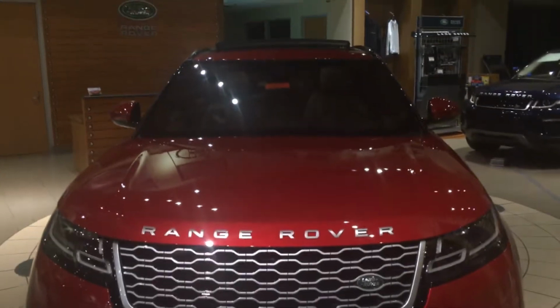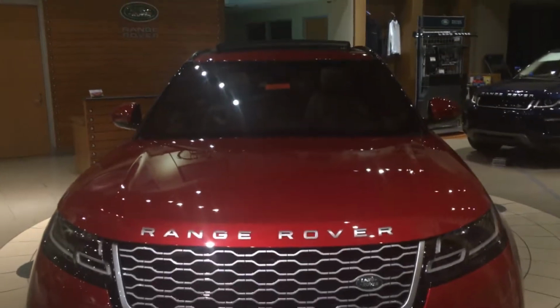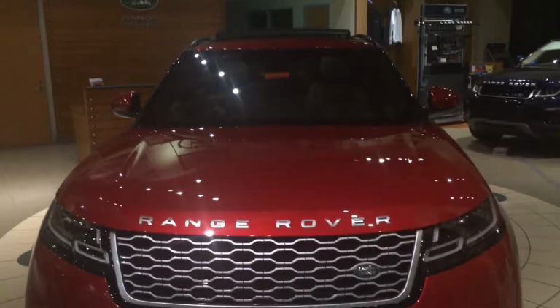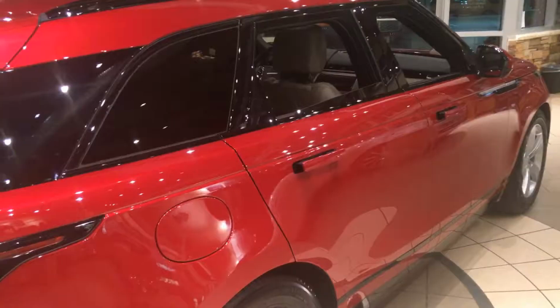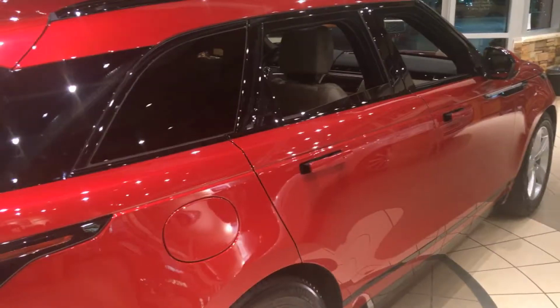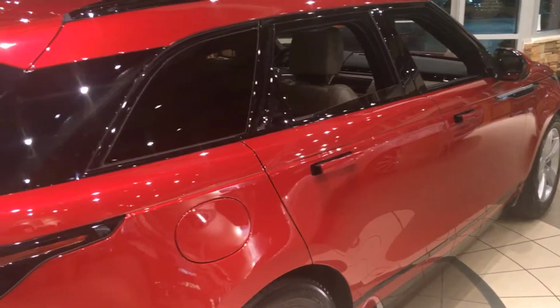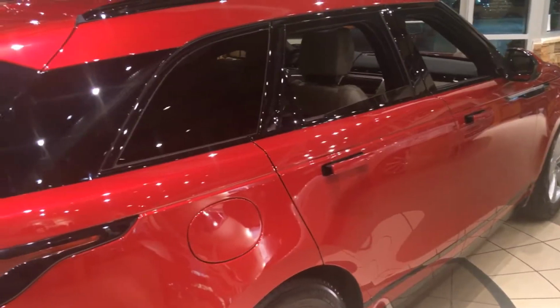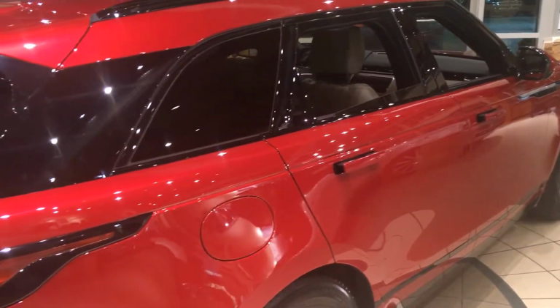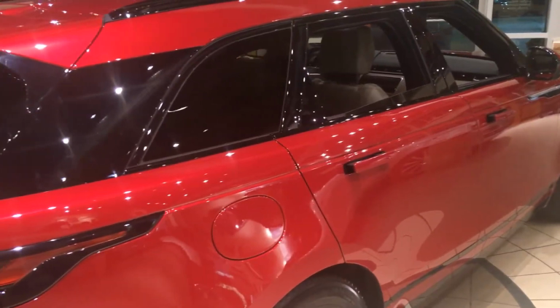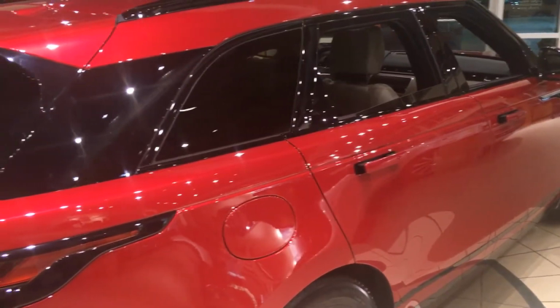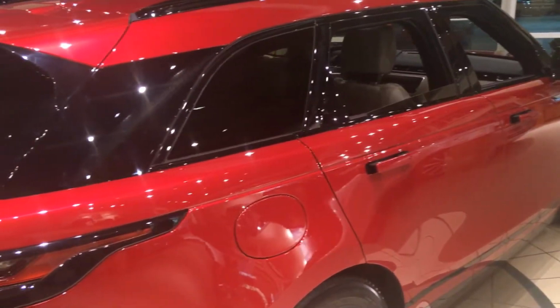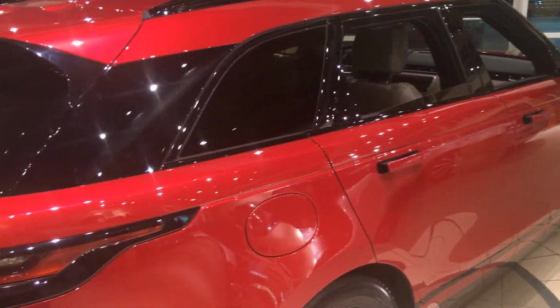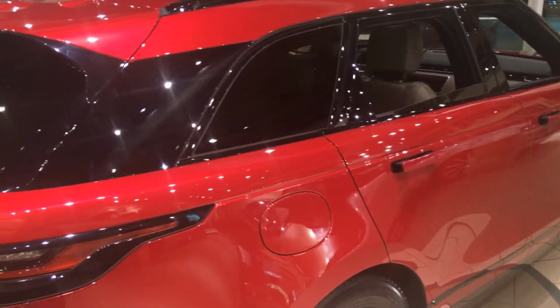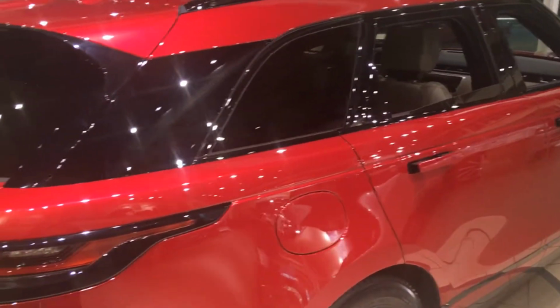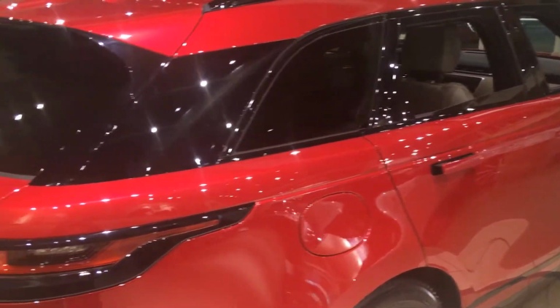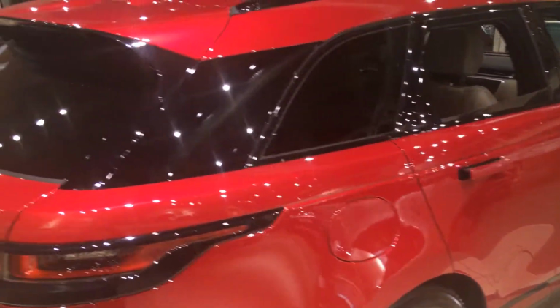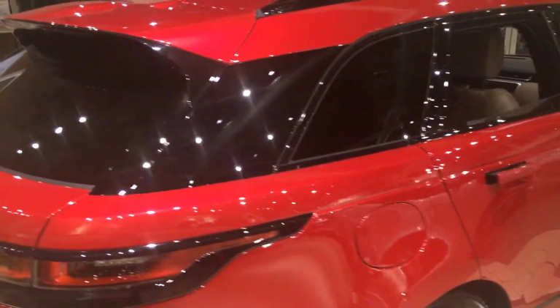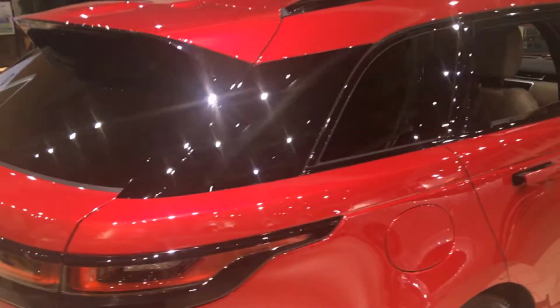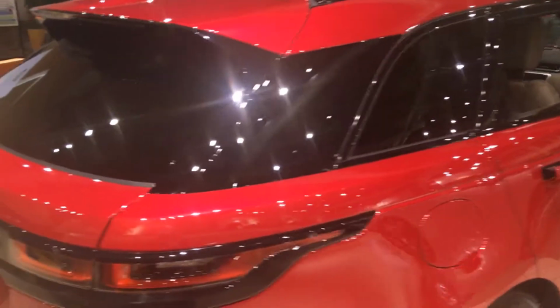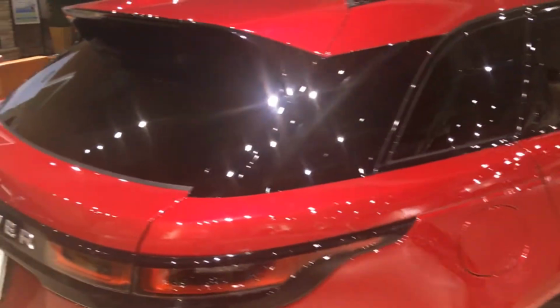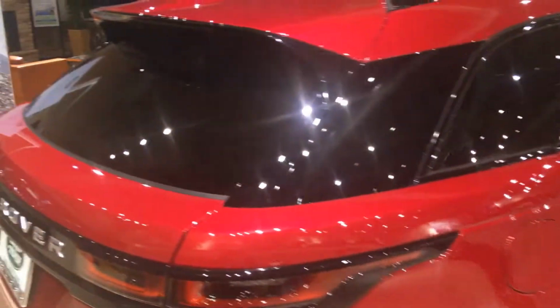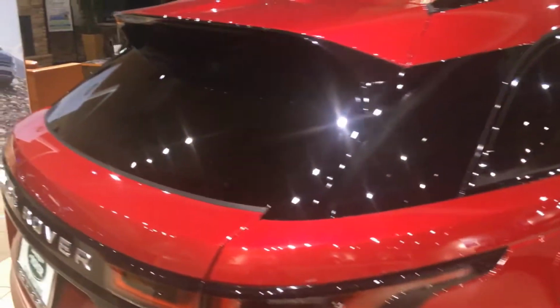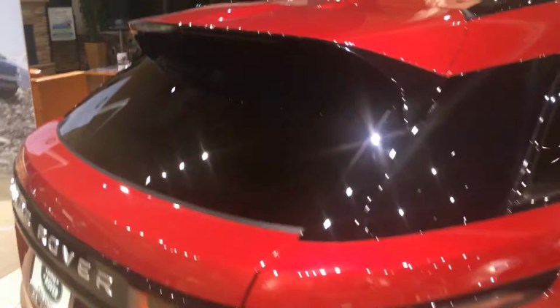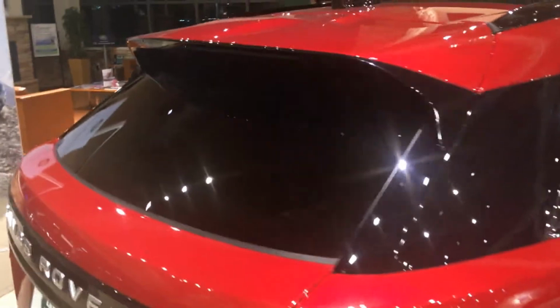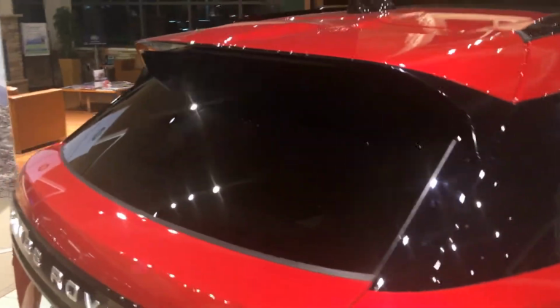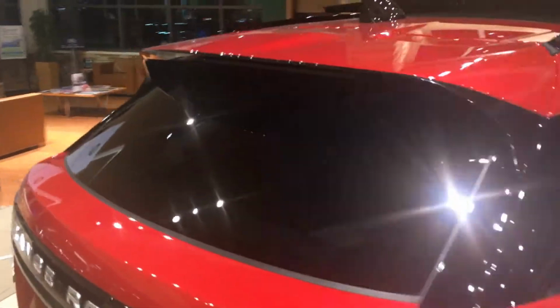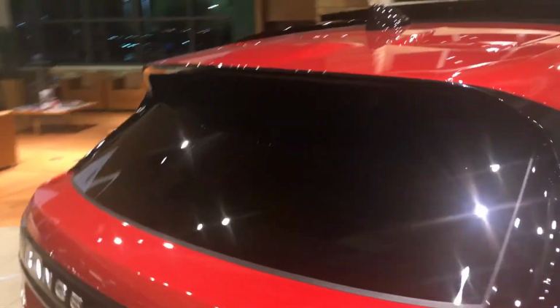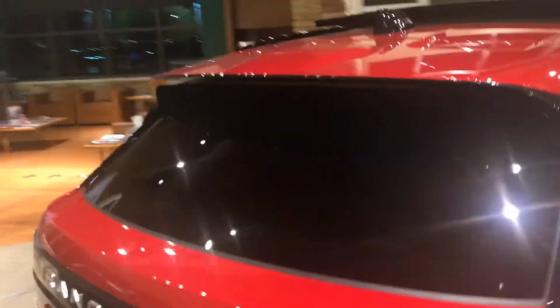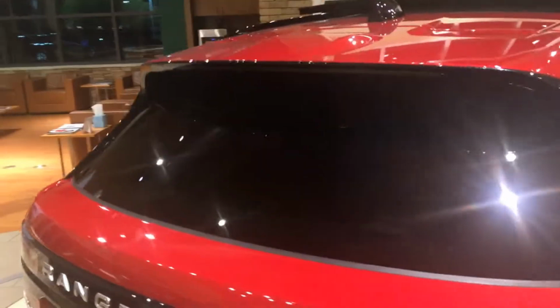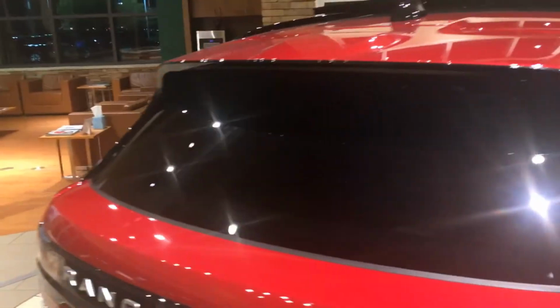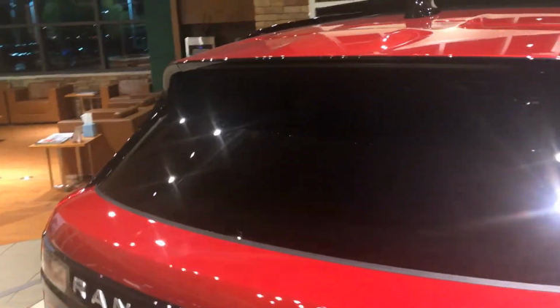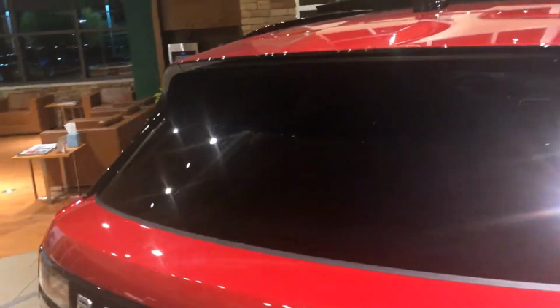We haven't set out to reimagine Range Rover — we simply made it better.